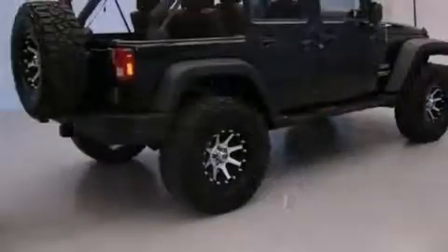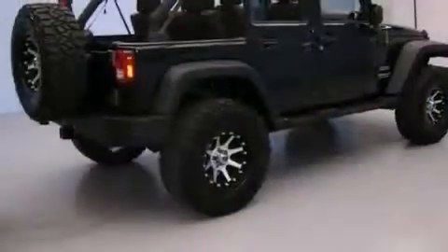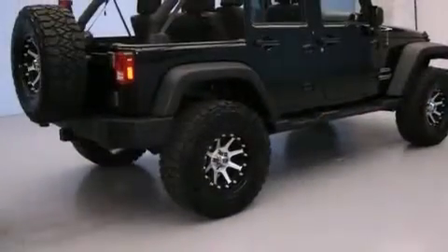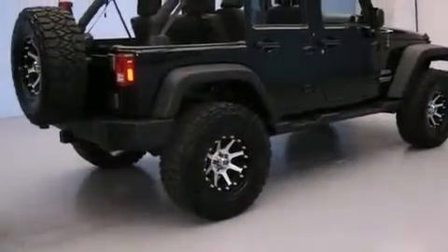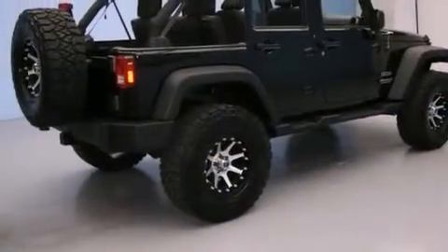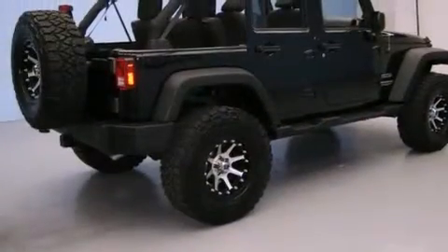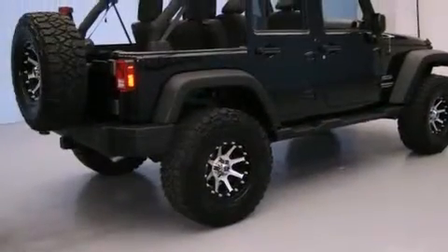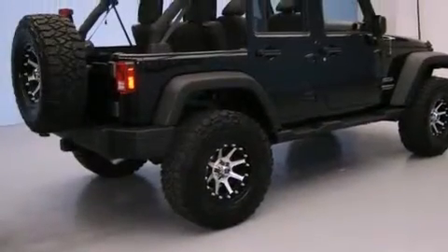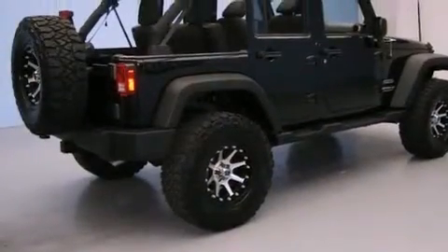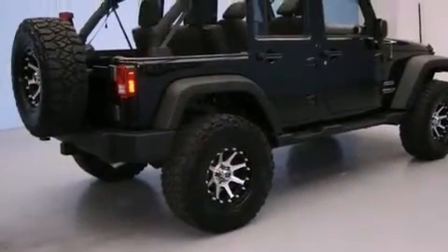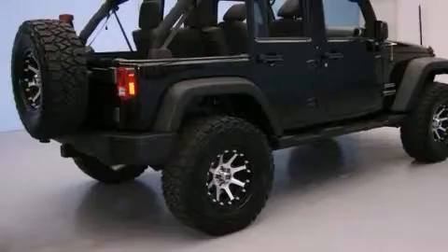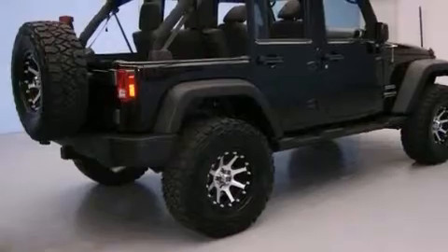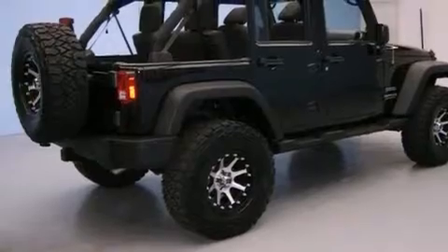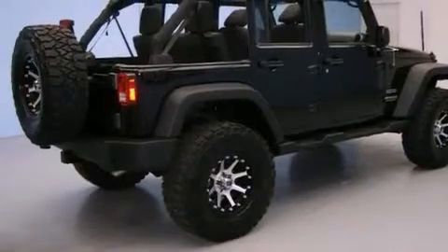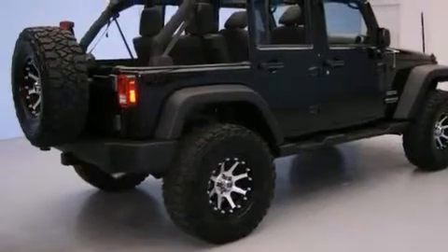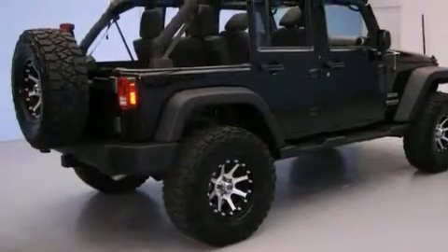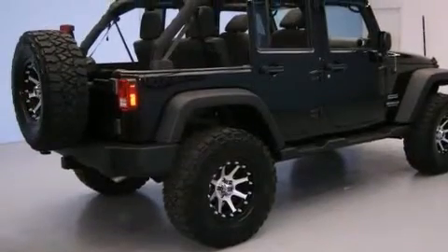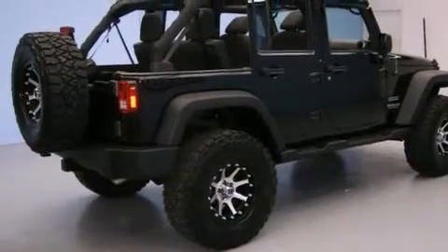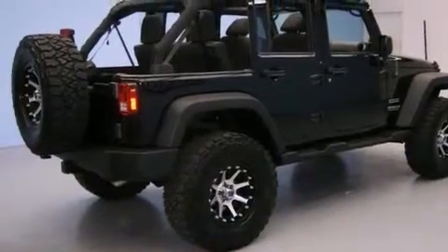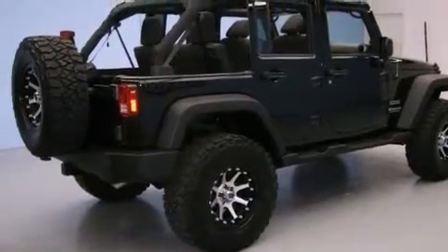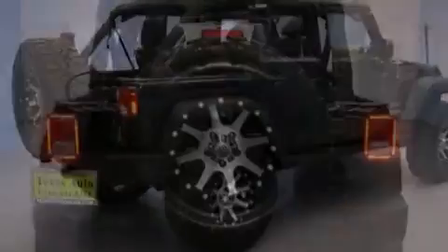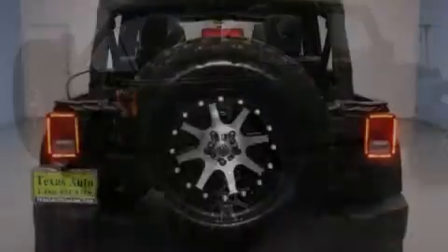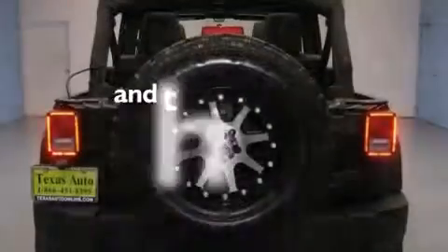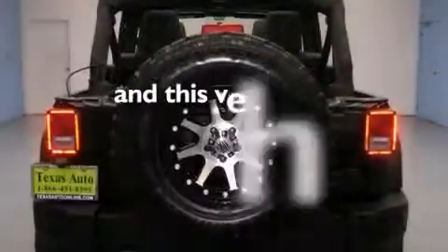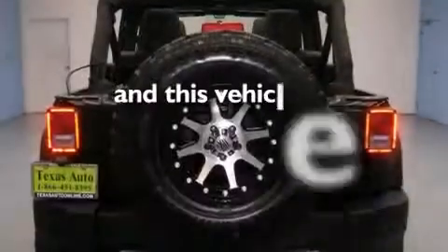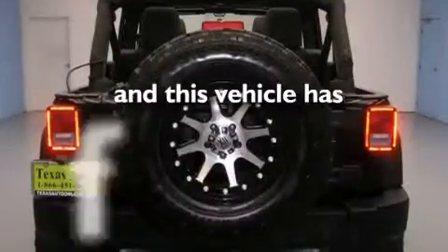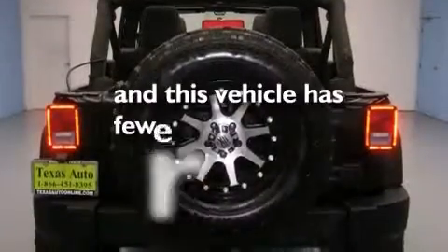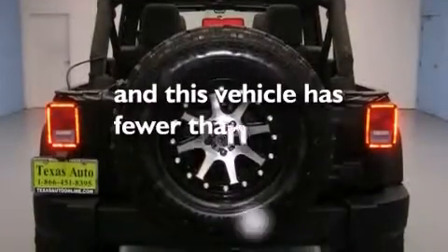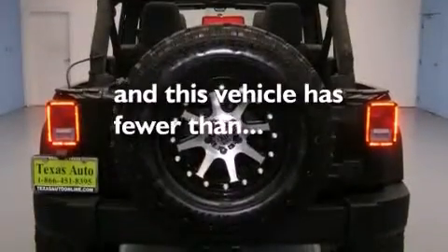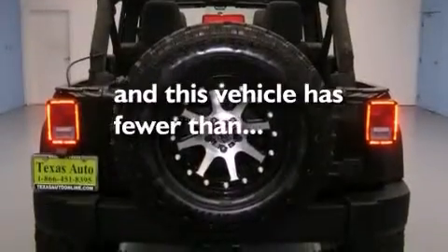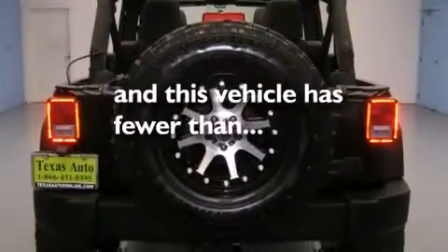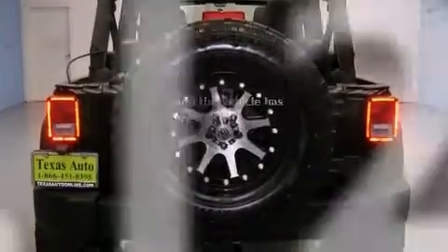Additional features include a folding rear seat, a full-length floor console, running boards, and this vehicle has fewer than 9,000 miles on the odometer.